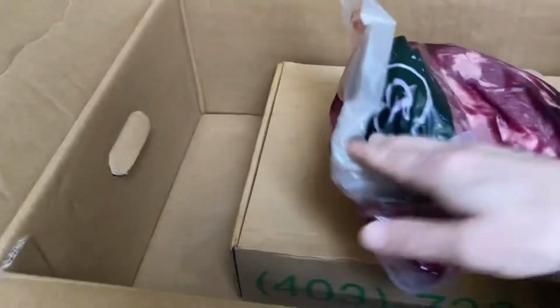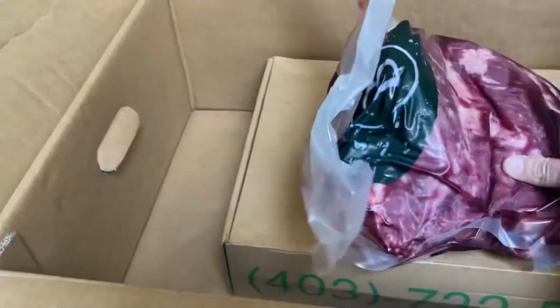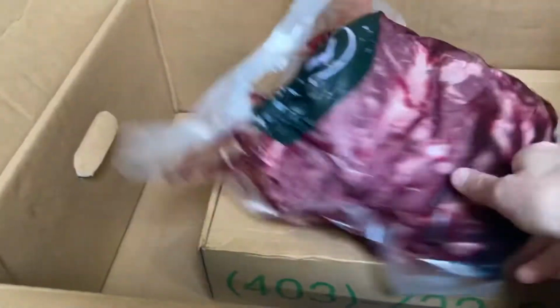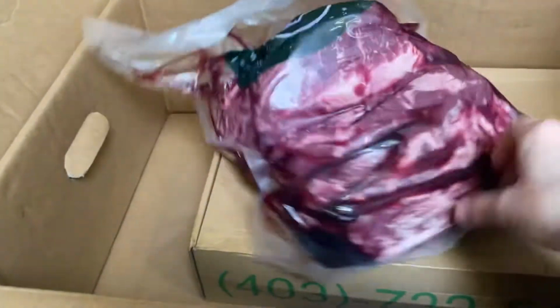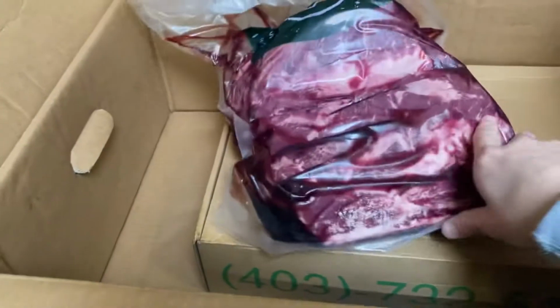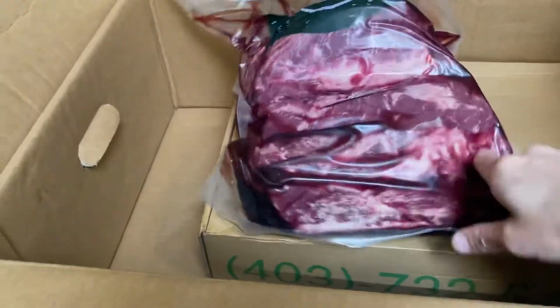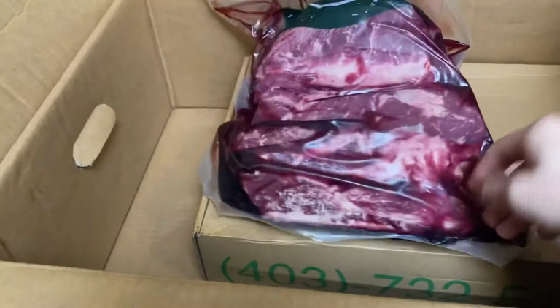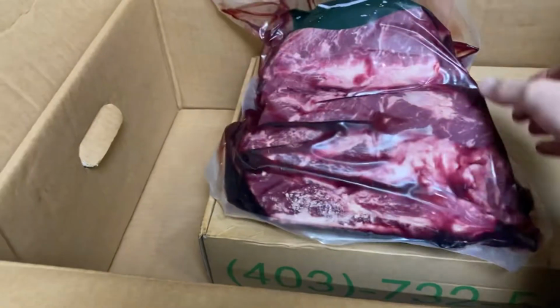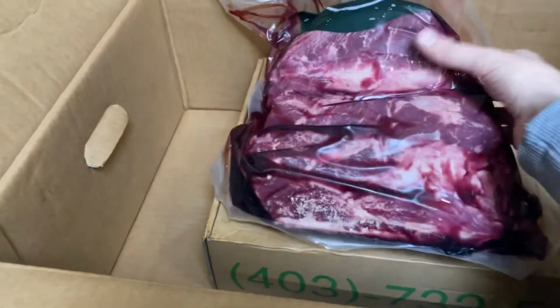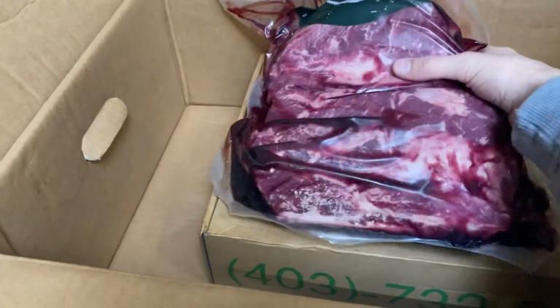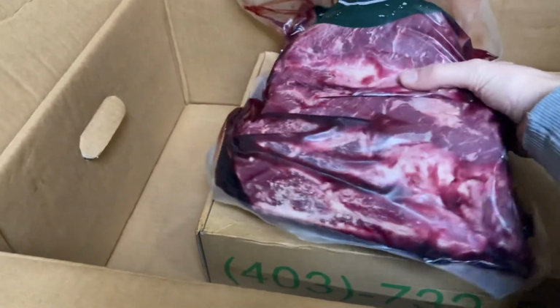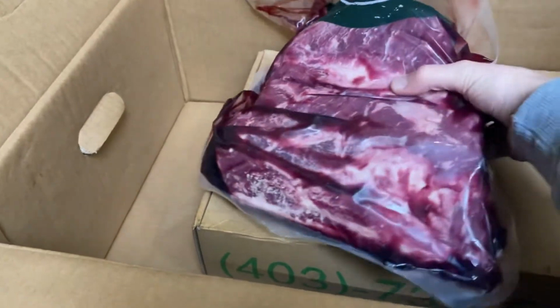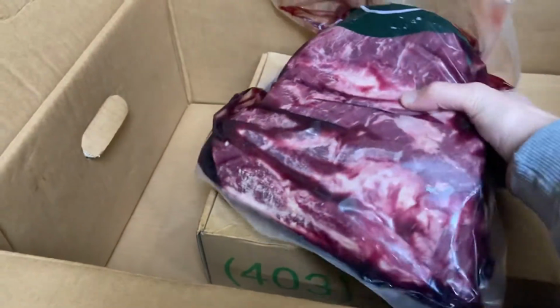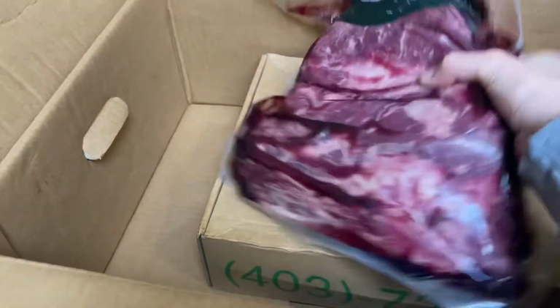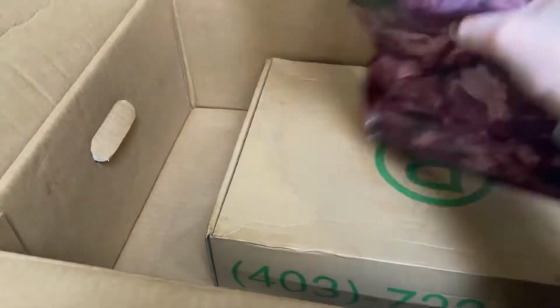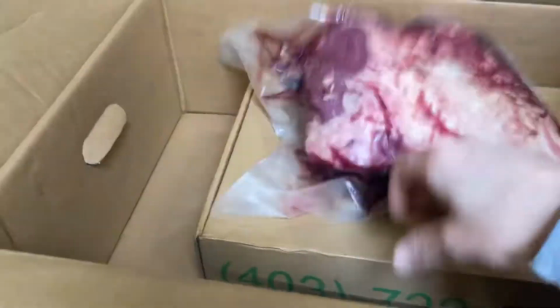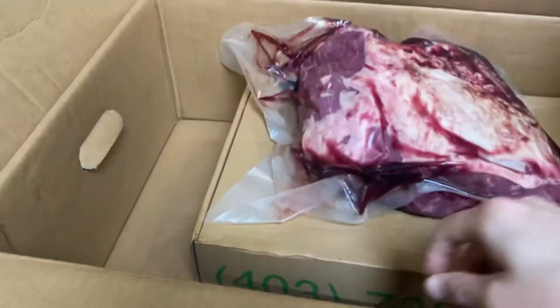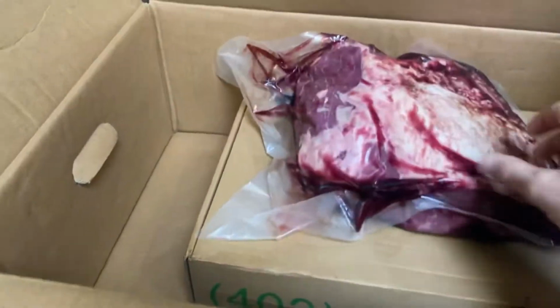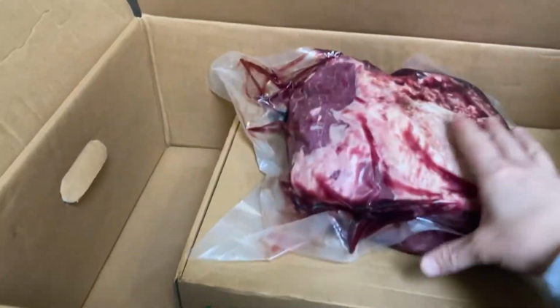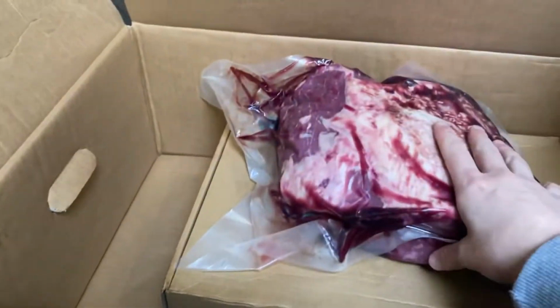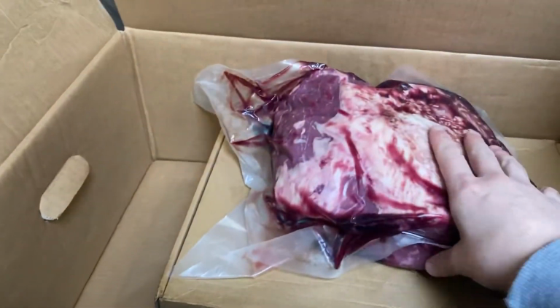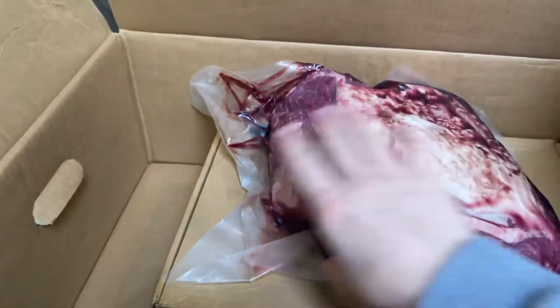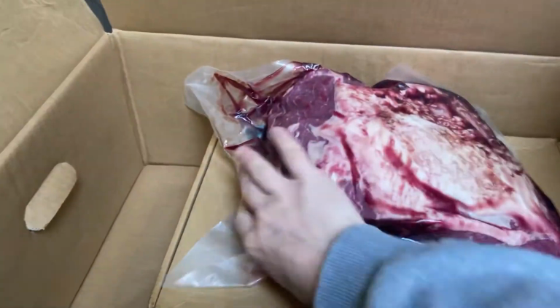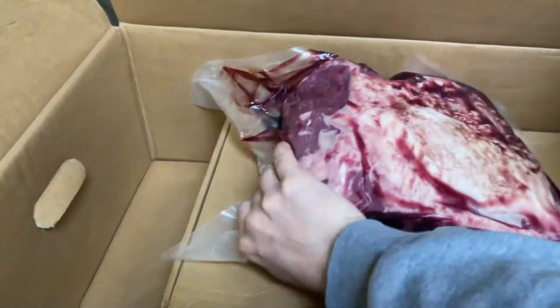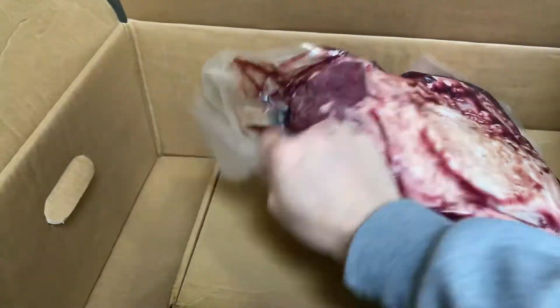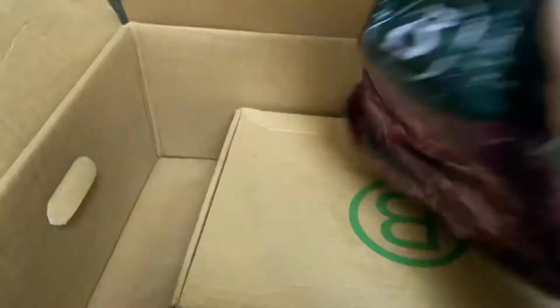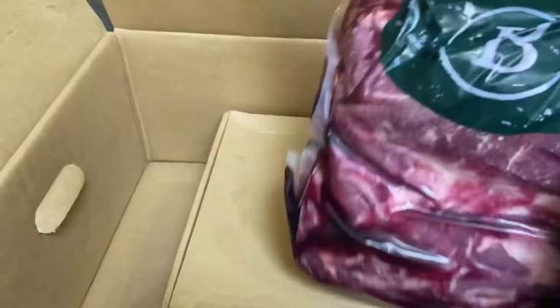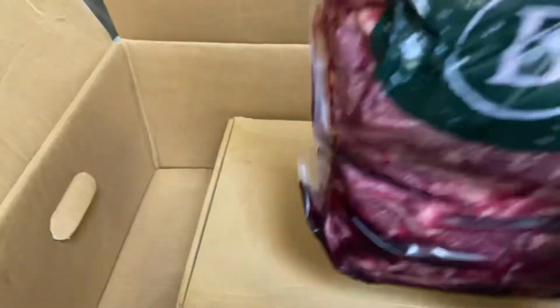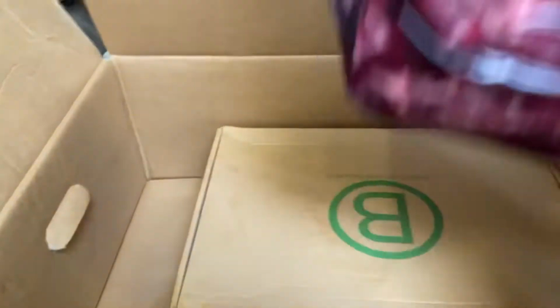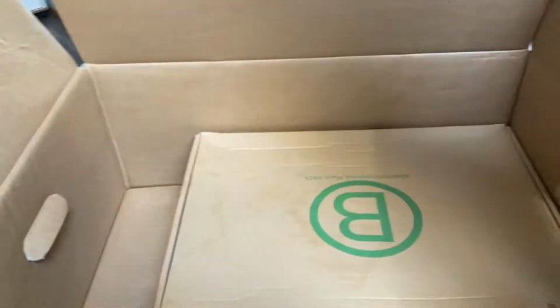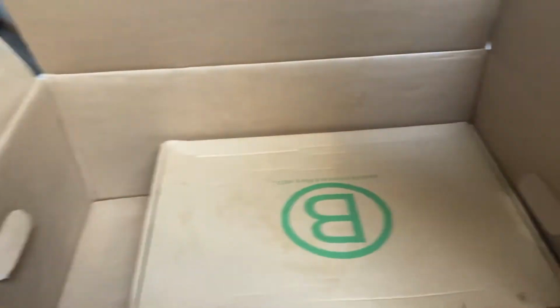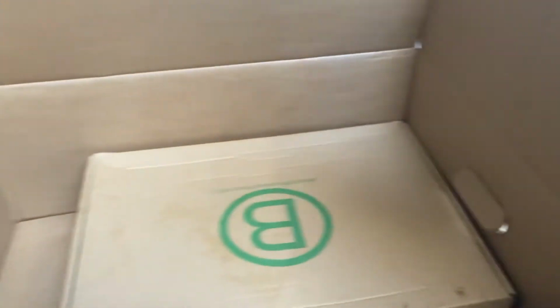This is top sirloin butt, it's five pounds. Gonna cut some steaks.